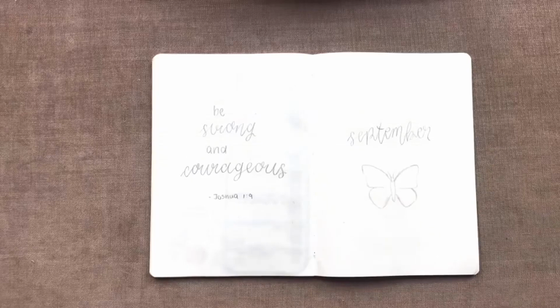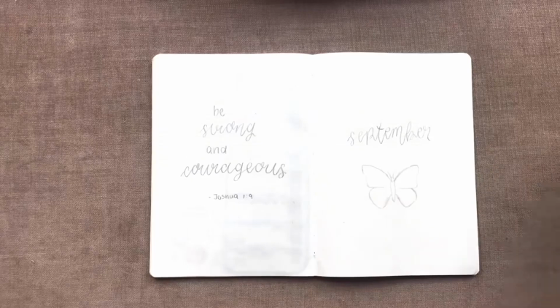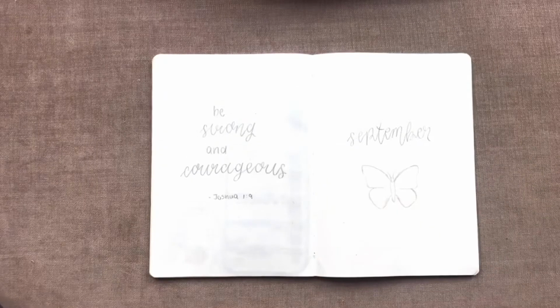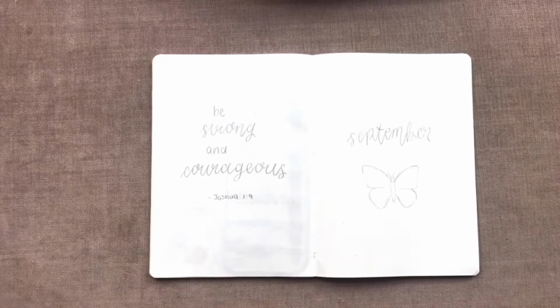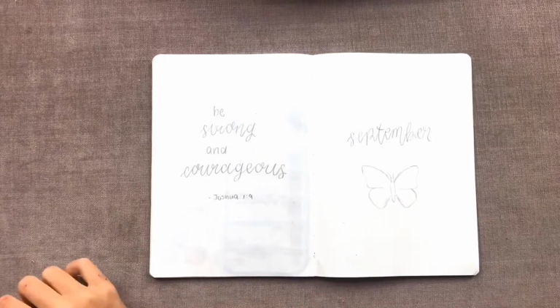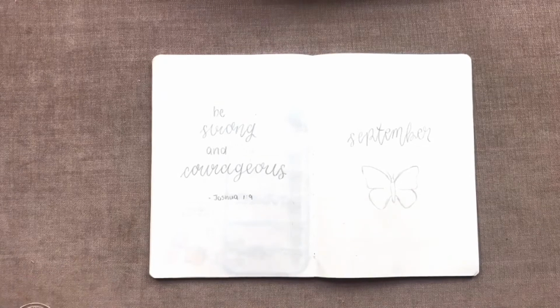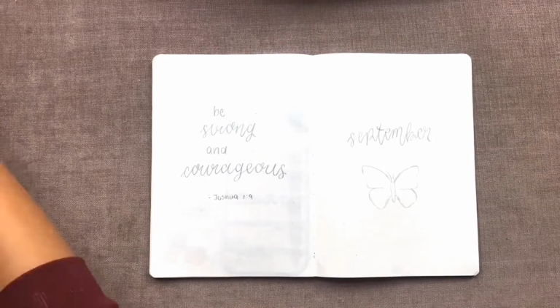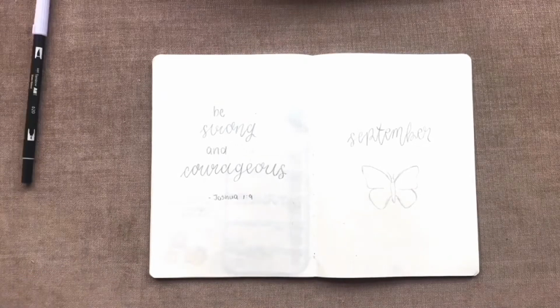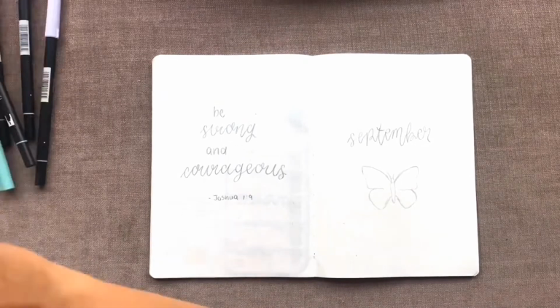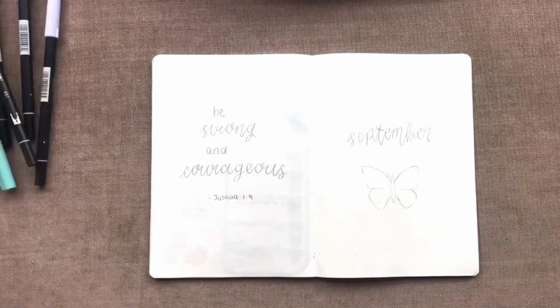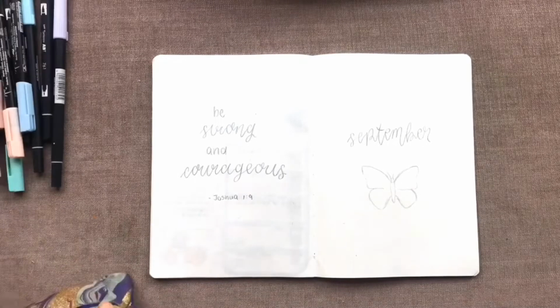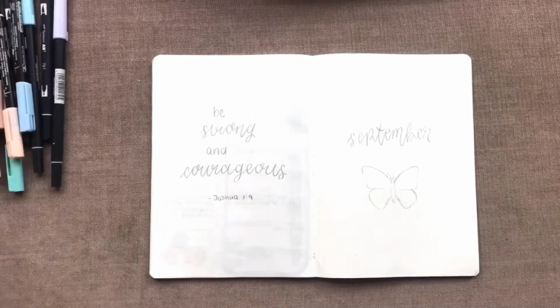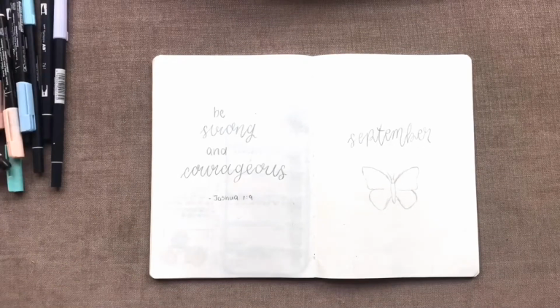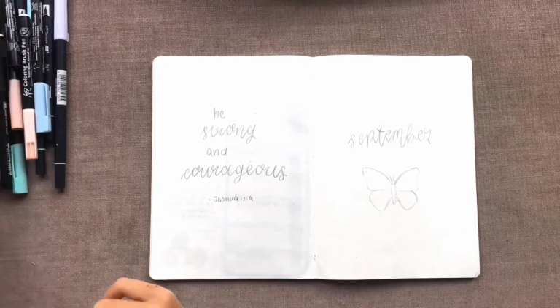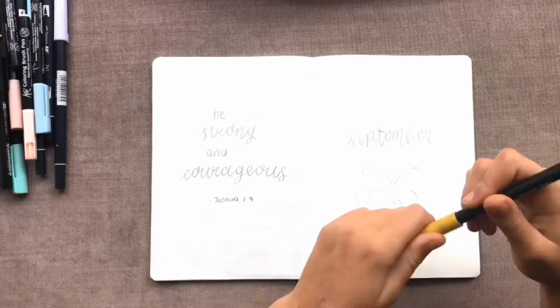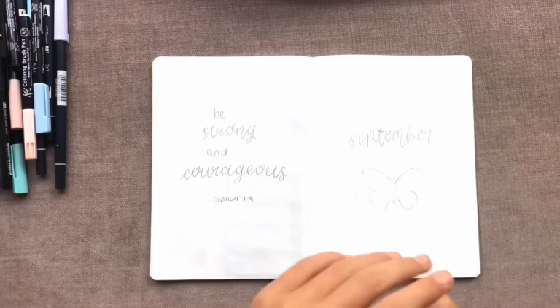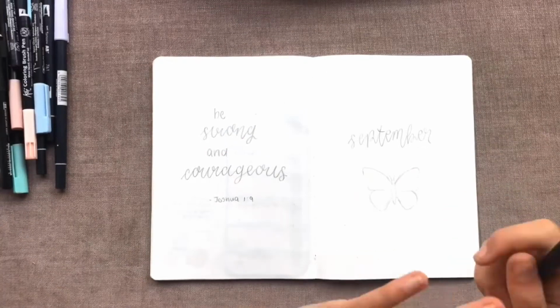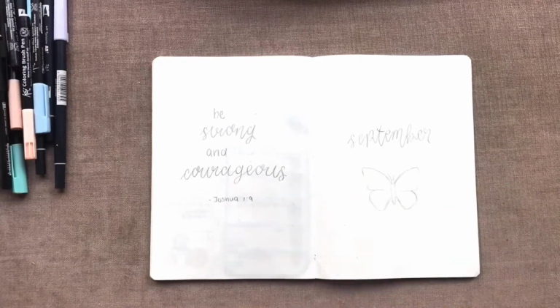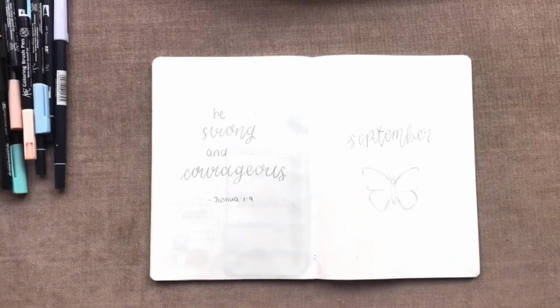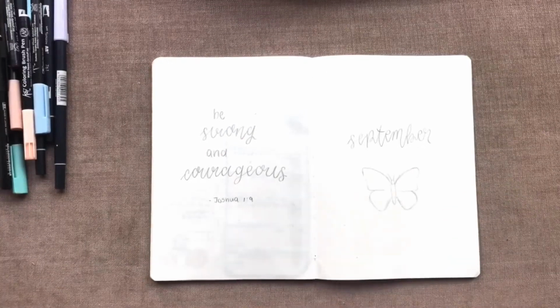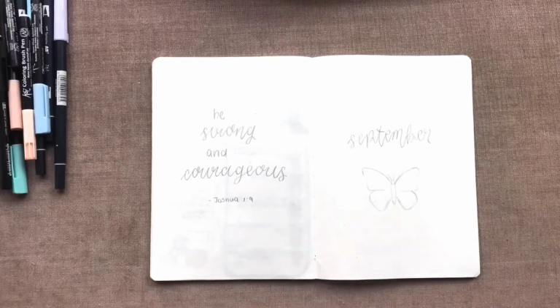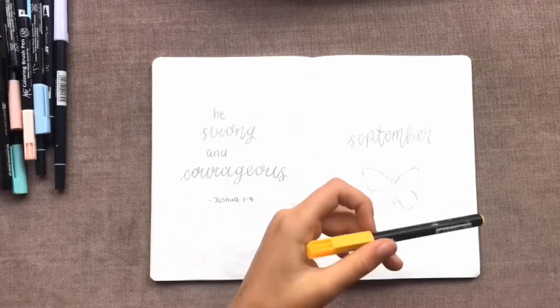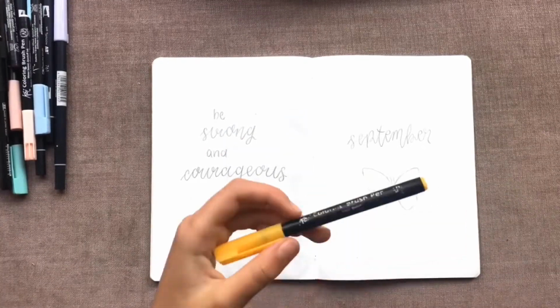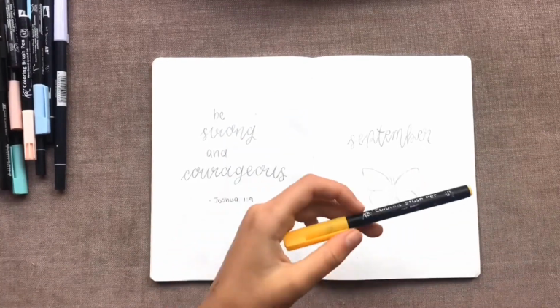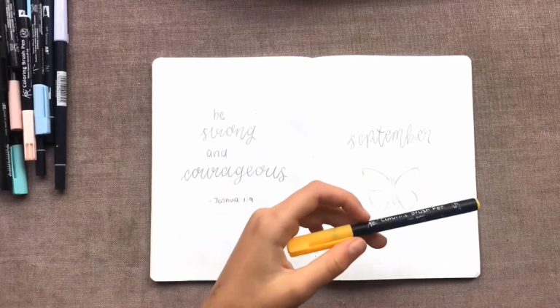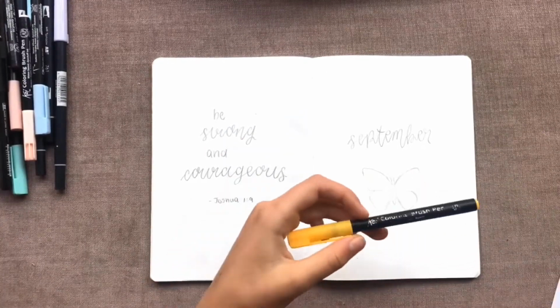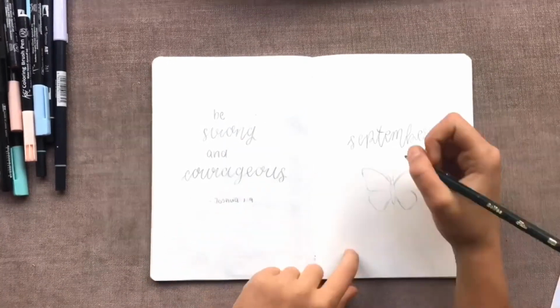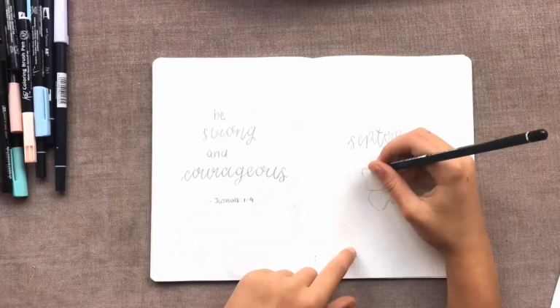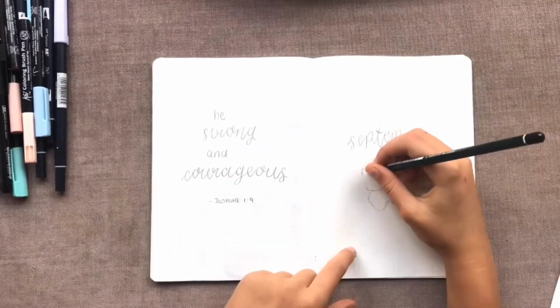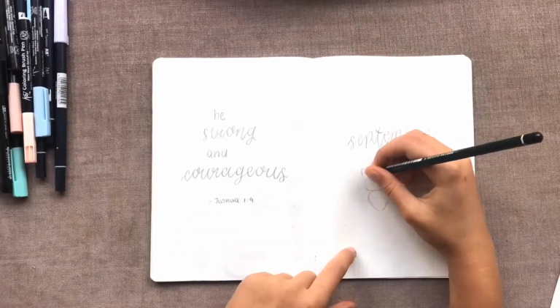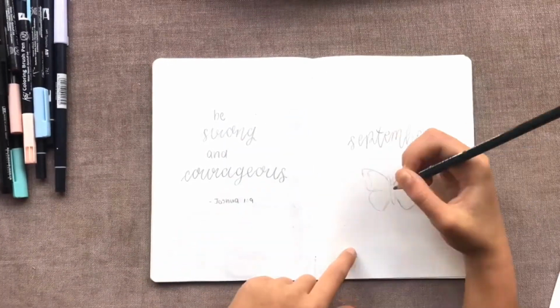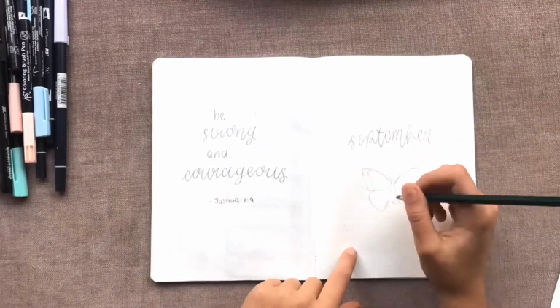Hey guys, welcome back to my channel. Today's video is just going to be a simple September plan with me.